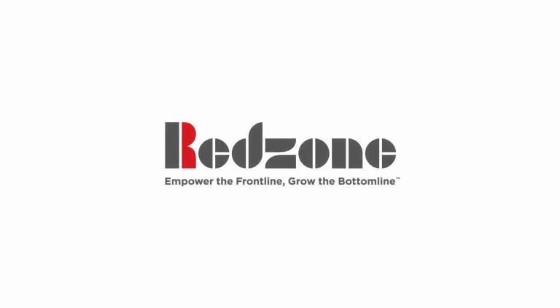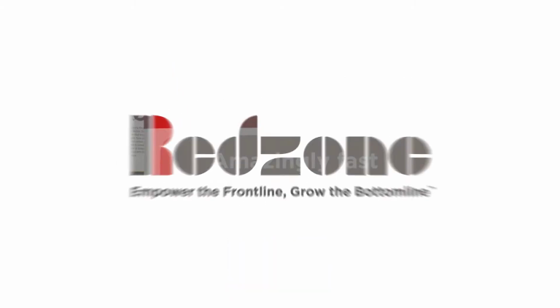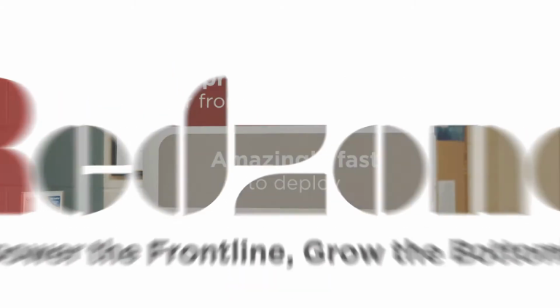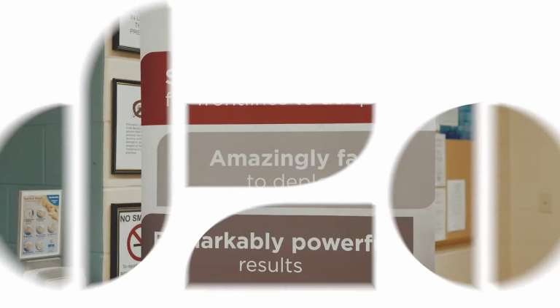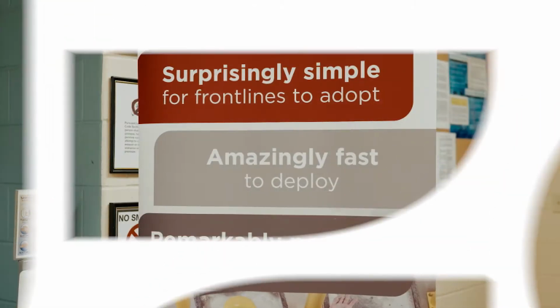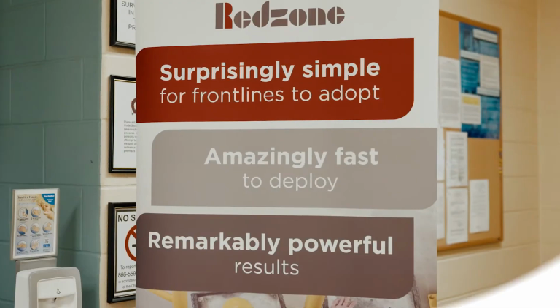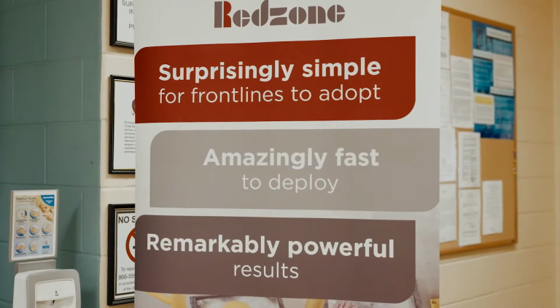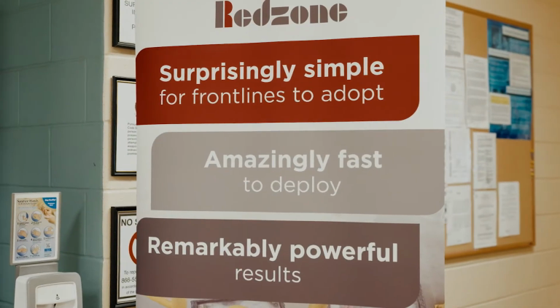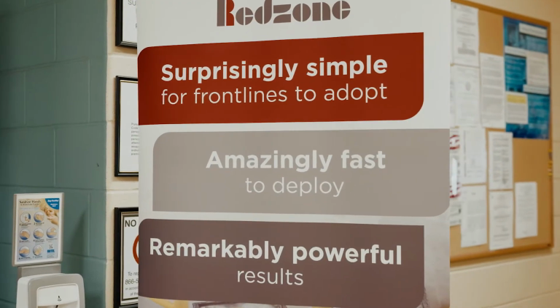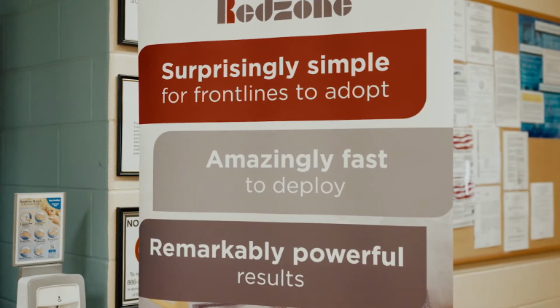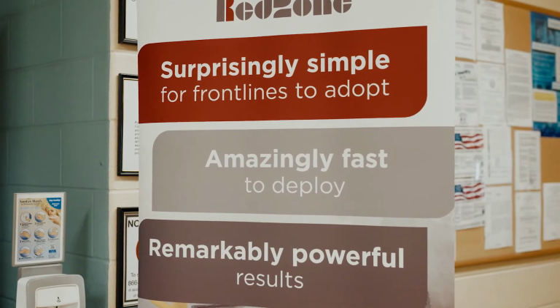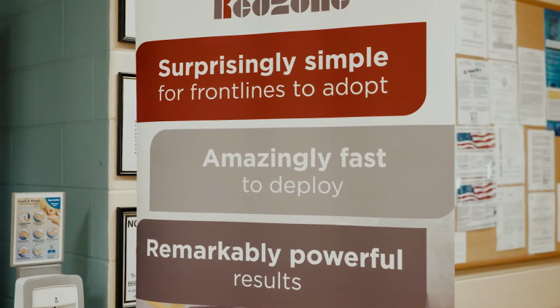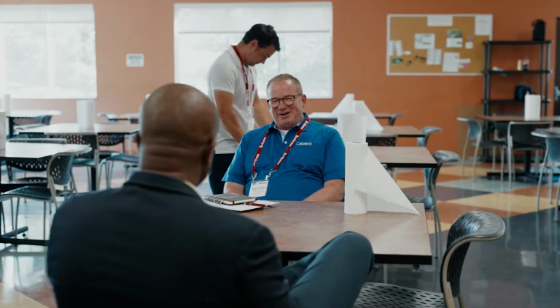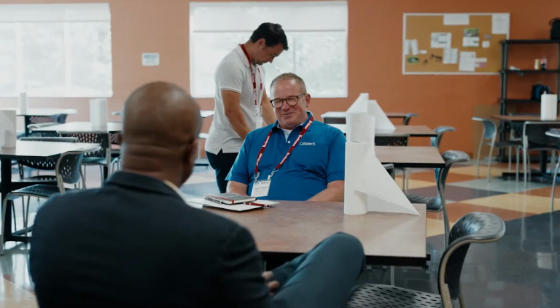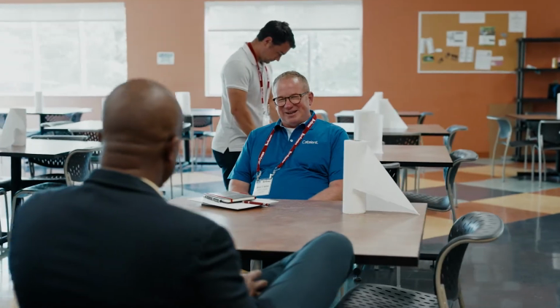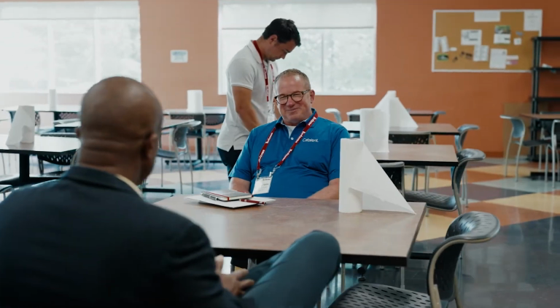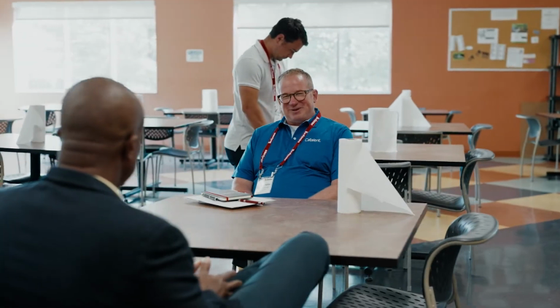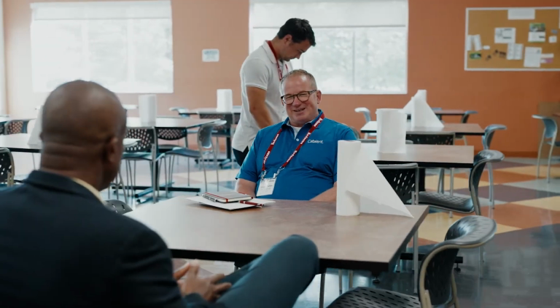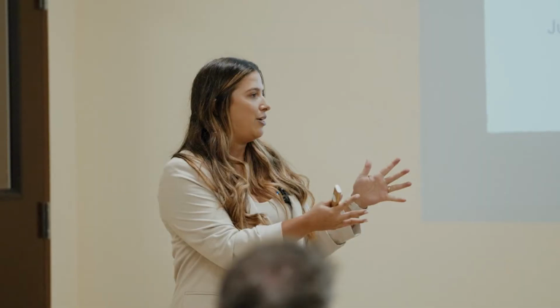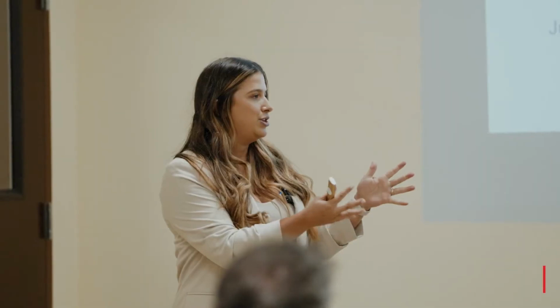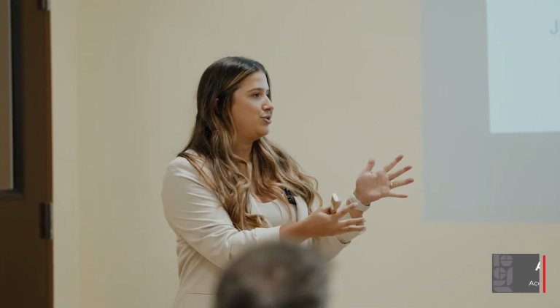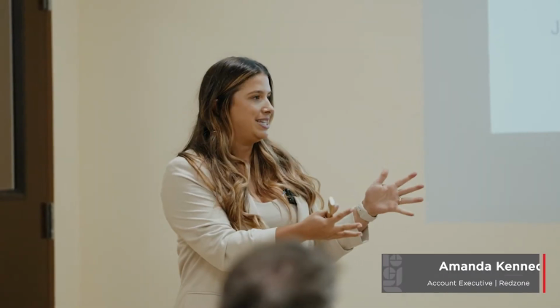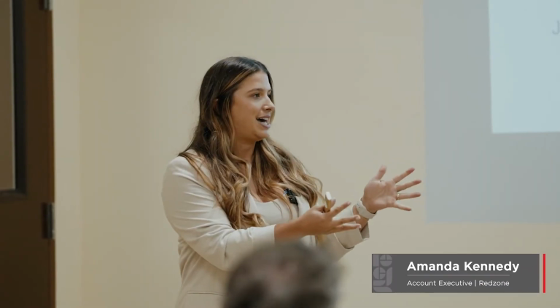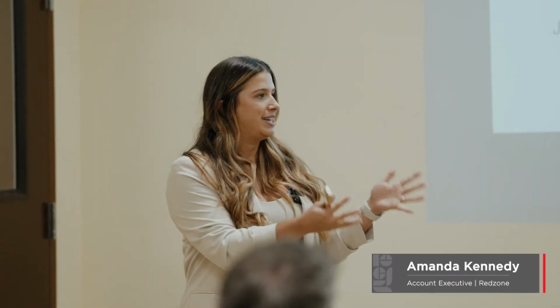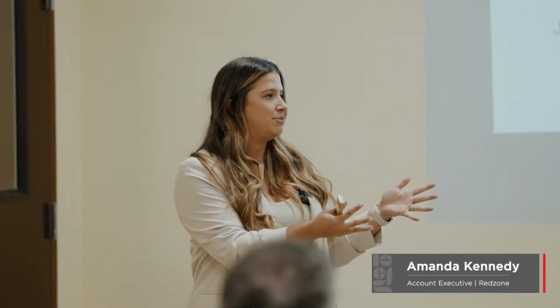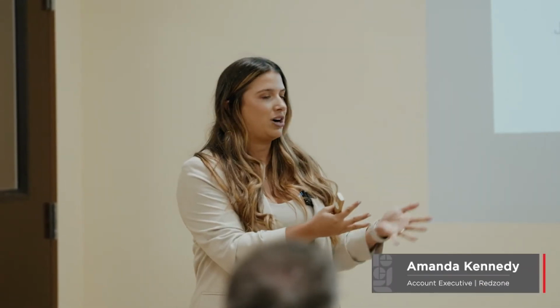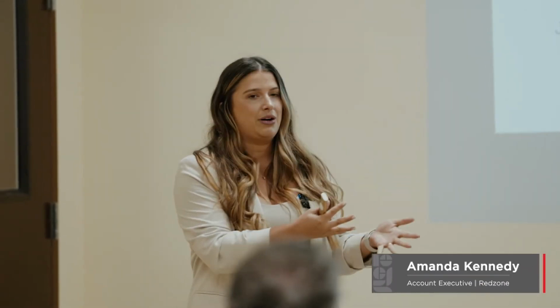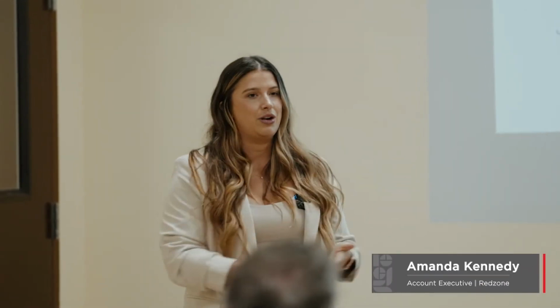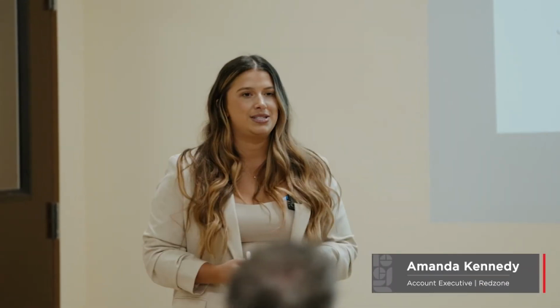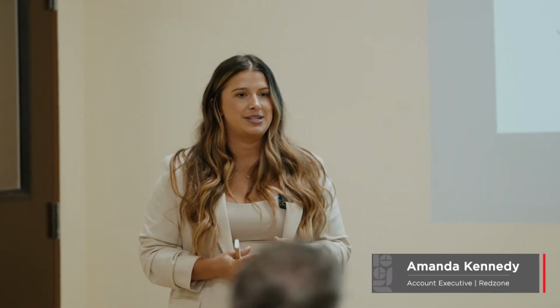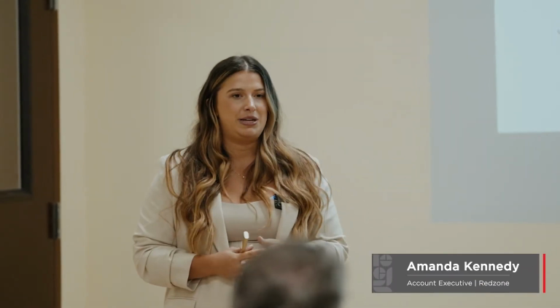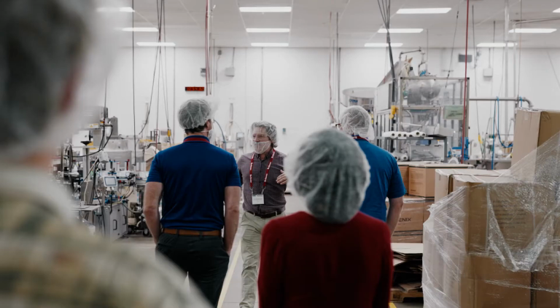Welcome to Cincinnati. Thank you guys for joining us here. This is really about introducing these guys and letting them talk about their Red Zone experience.